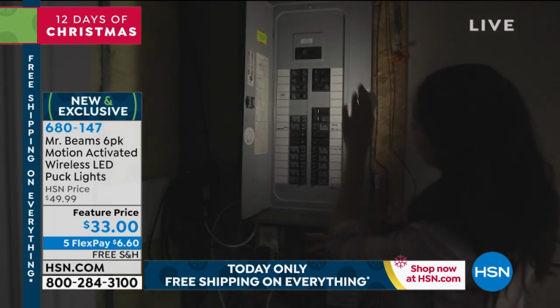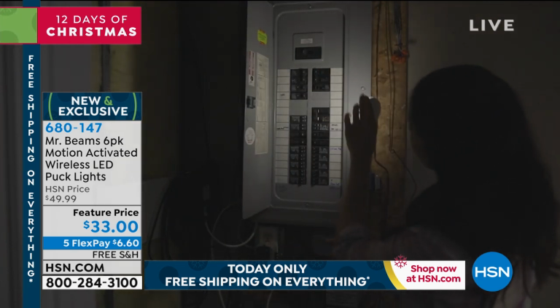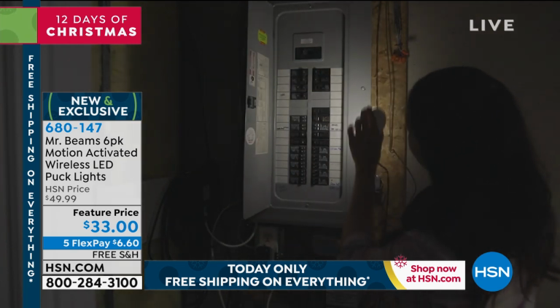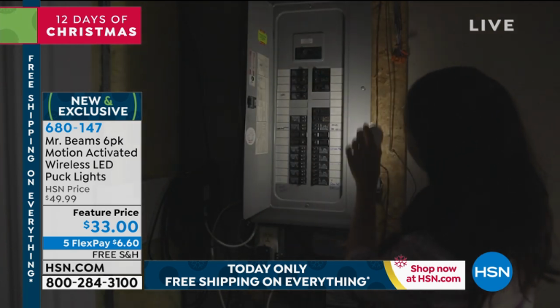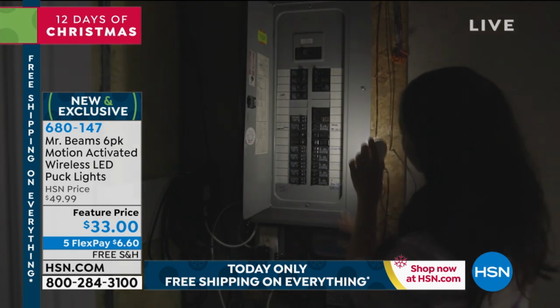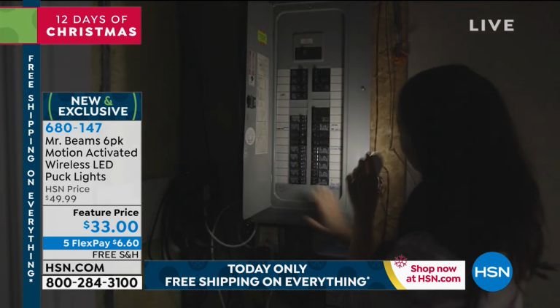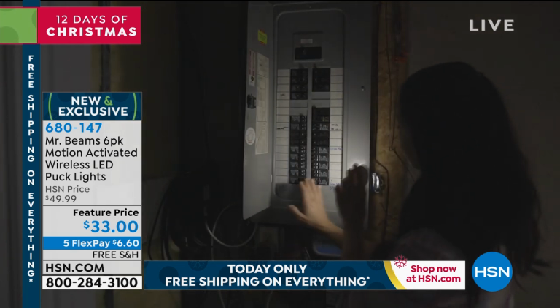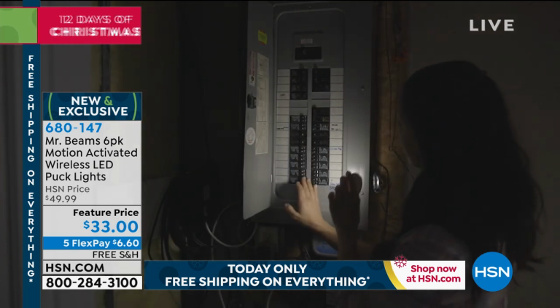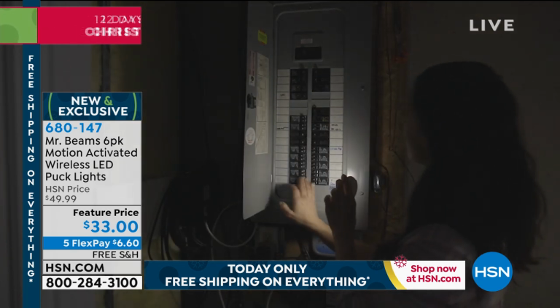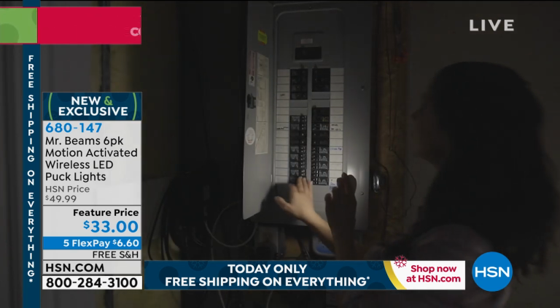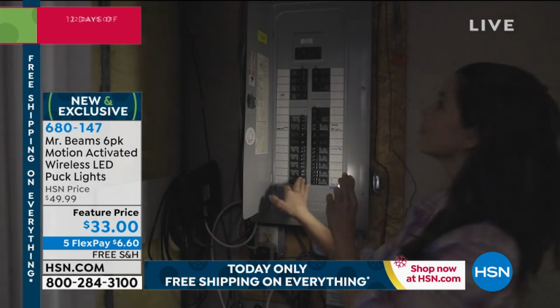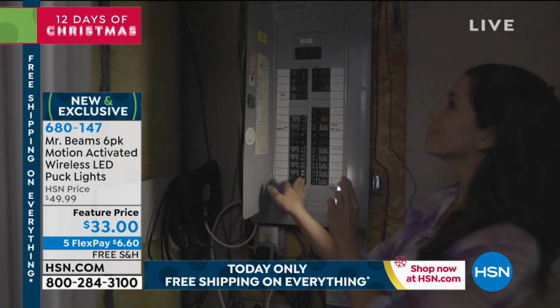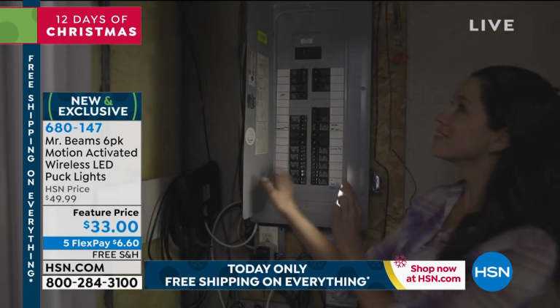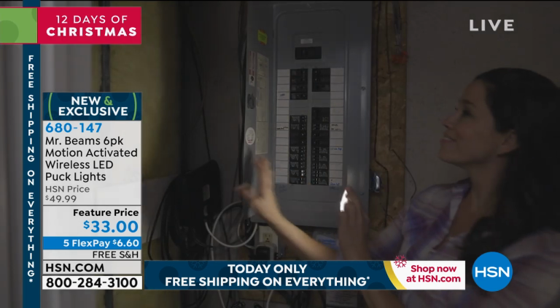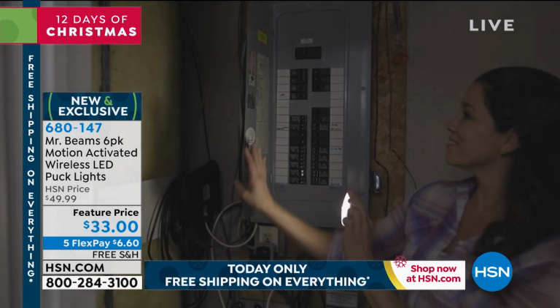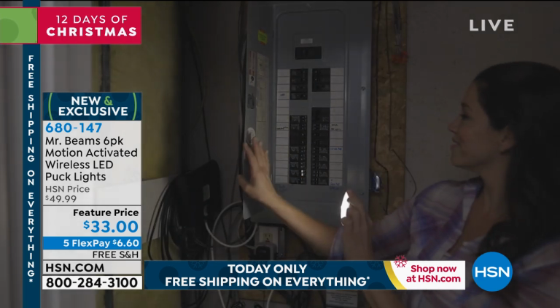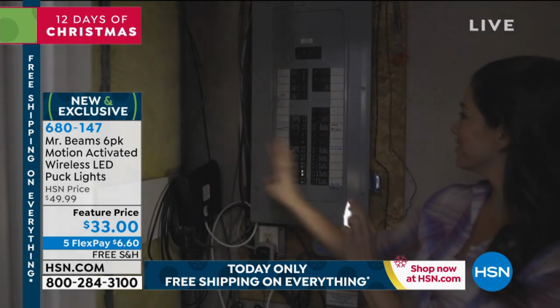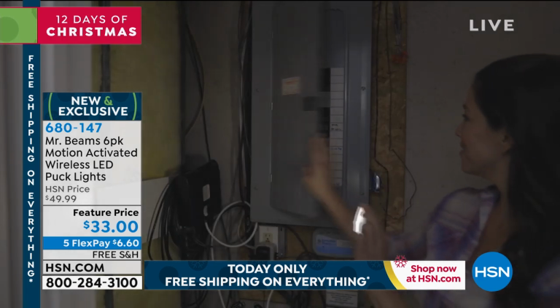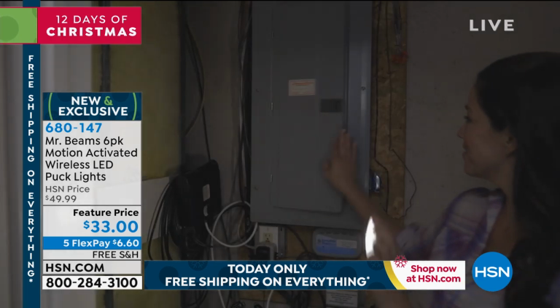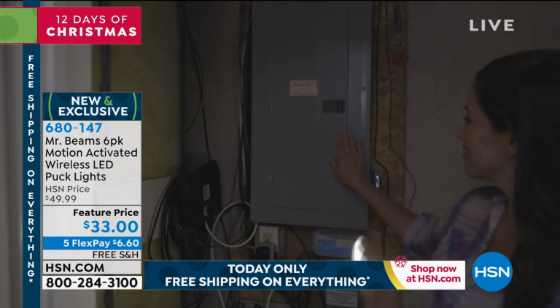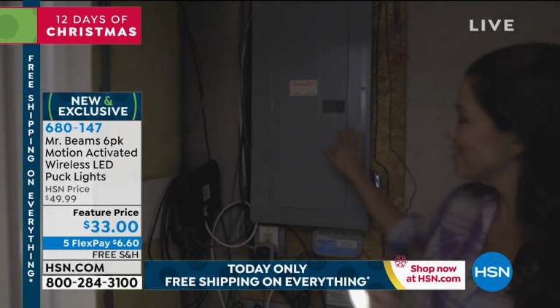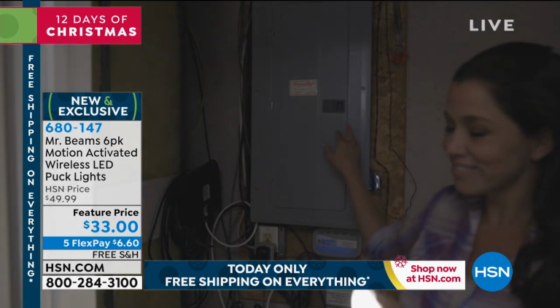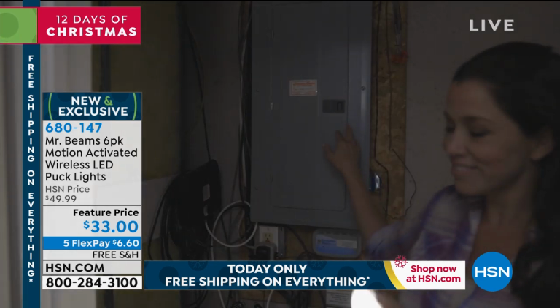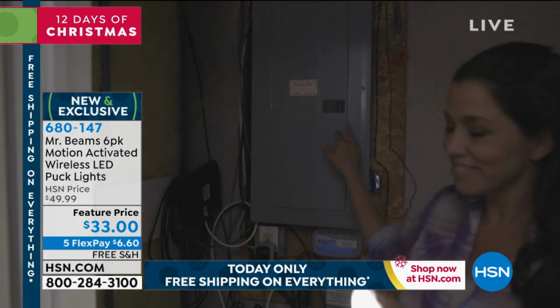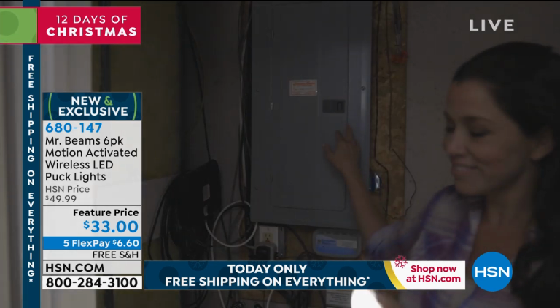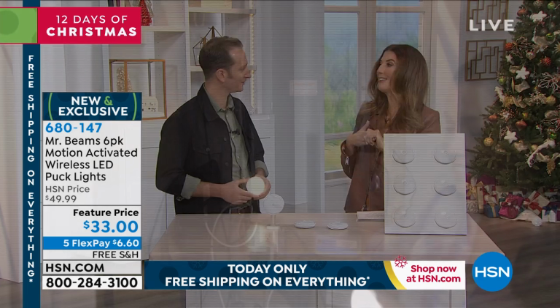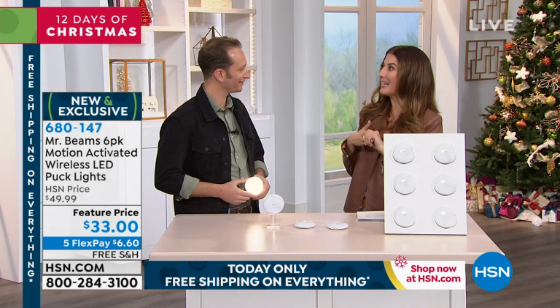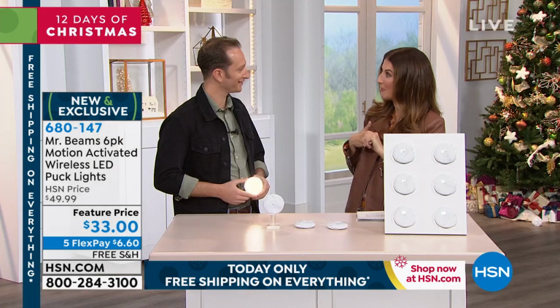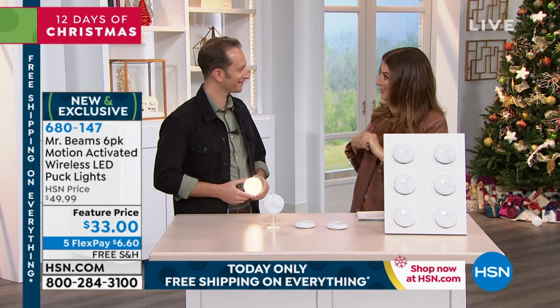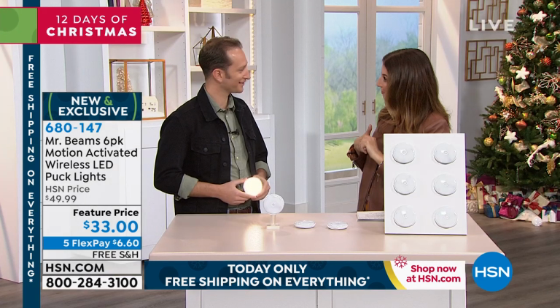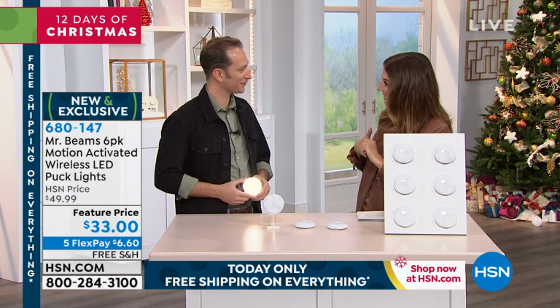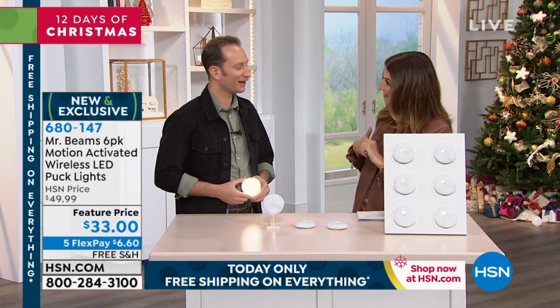Free shipping on everything tonight as we celebrate our eighth day of Christmas shopping. Justin Hyatt is here to tell us about Mr. Beams.